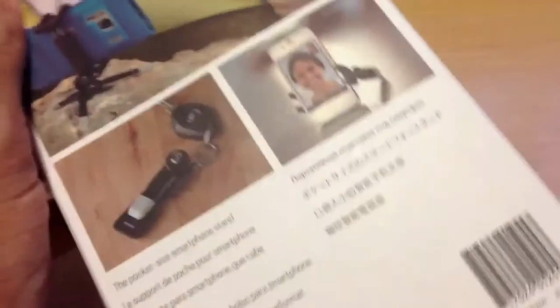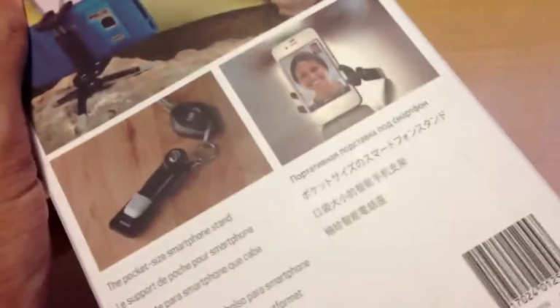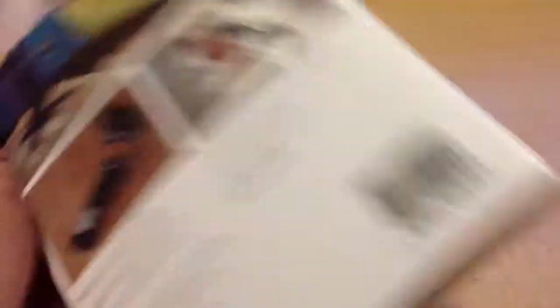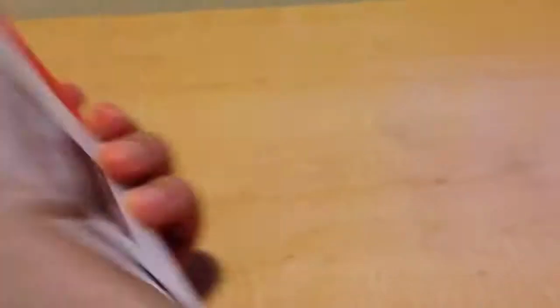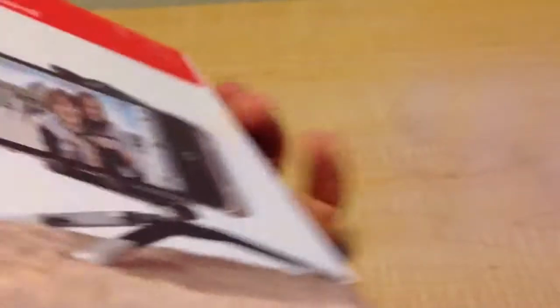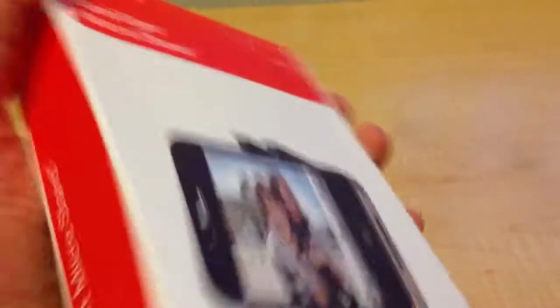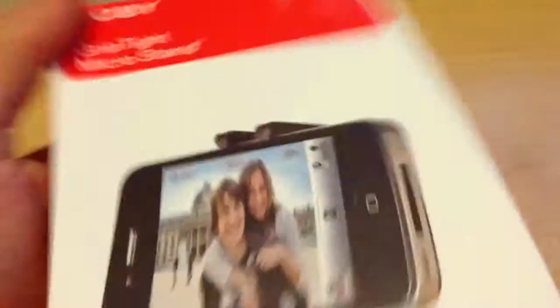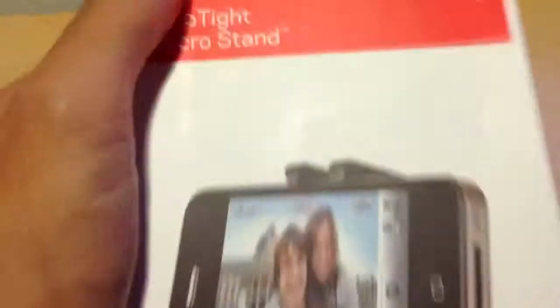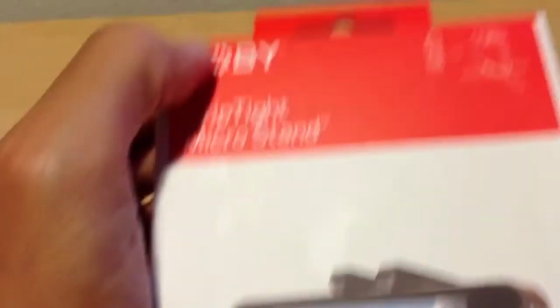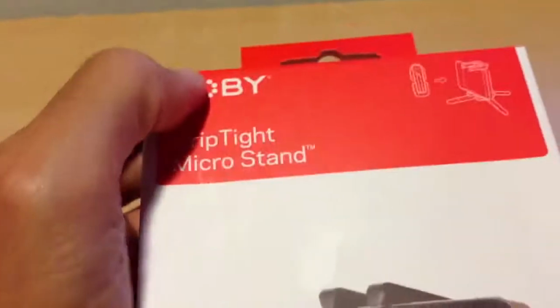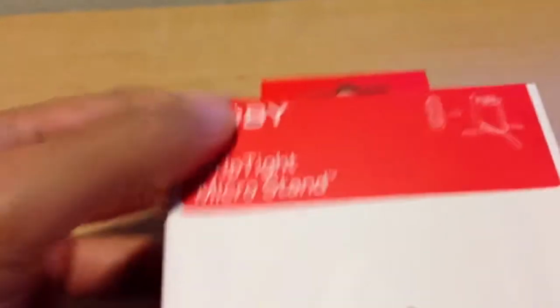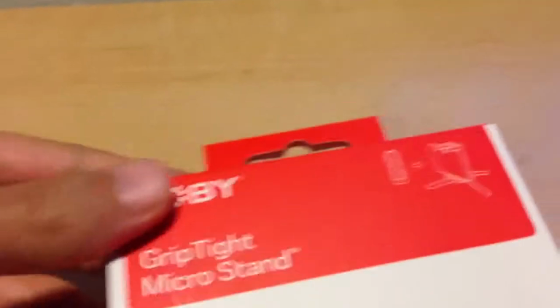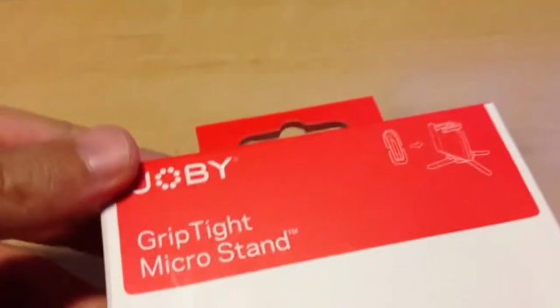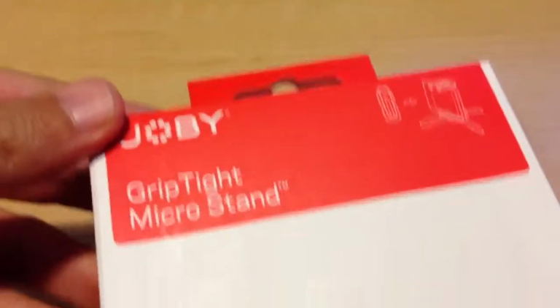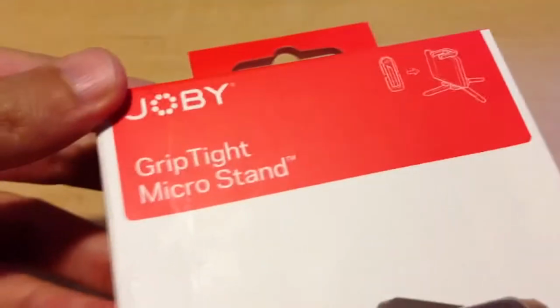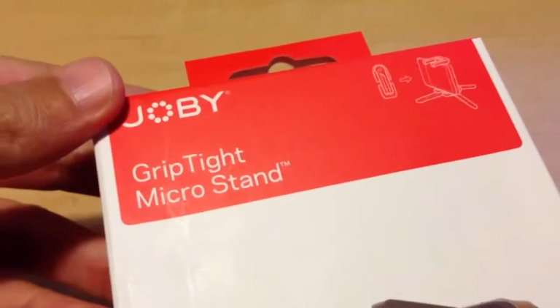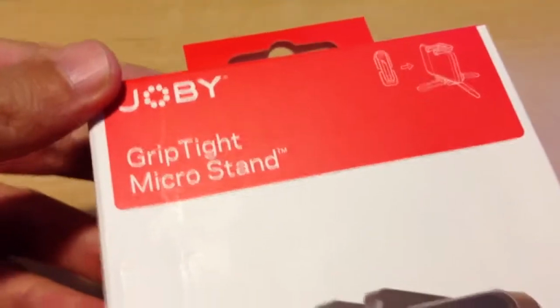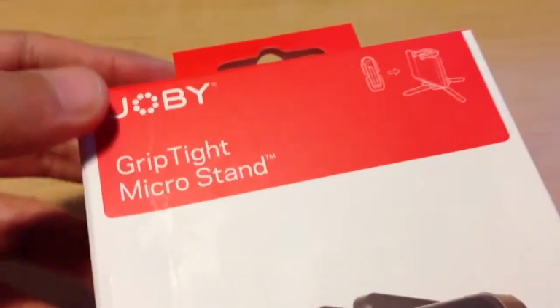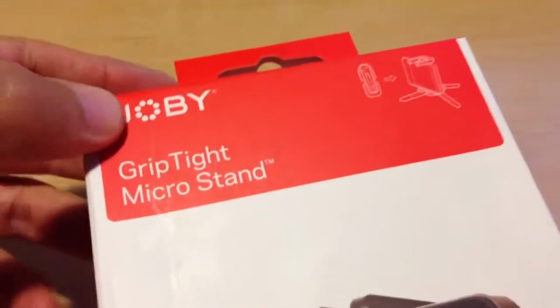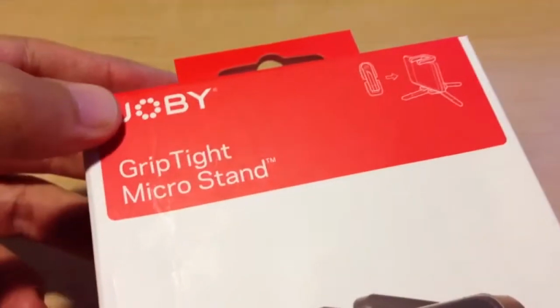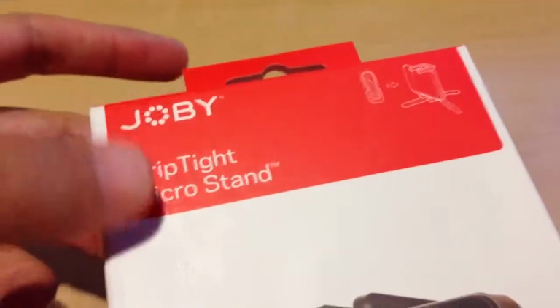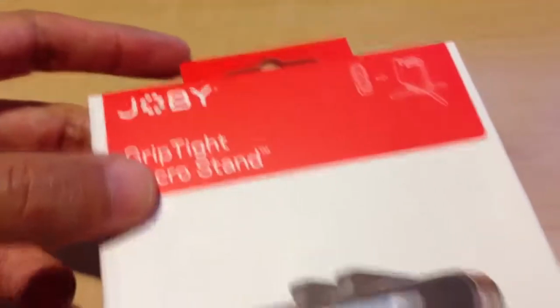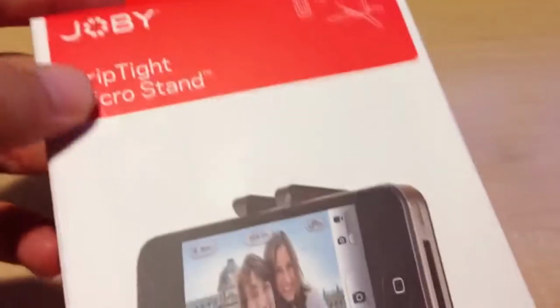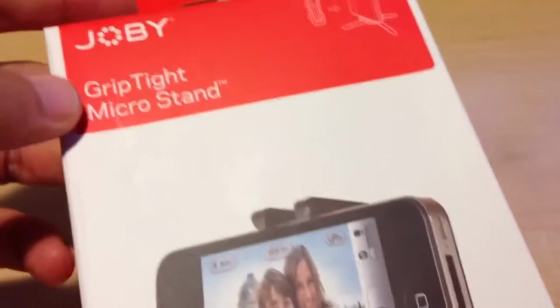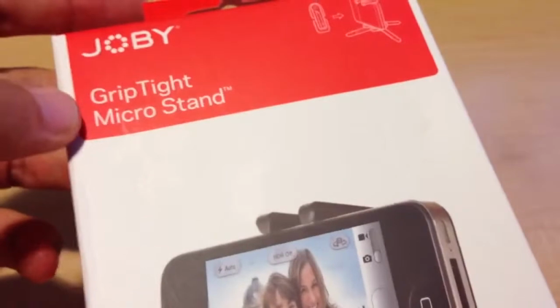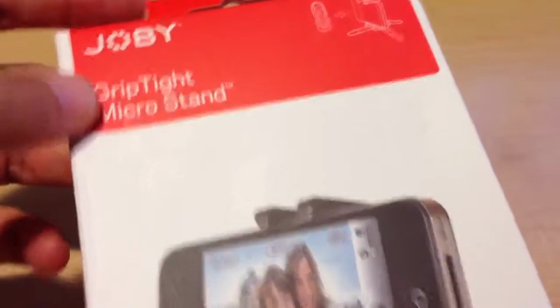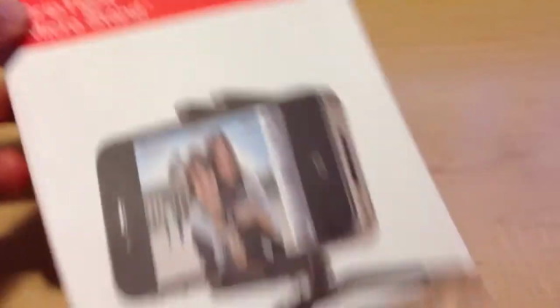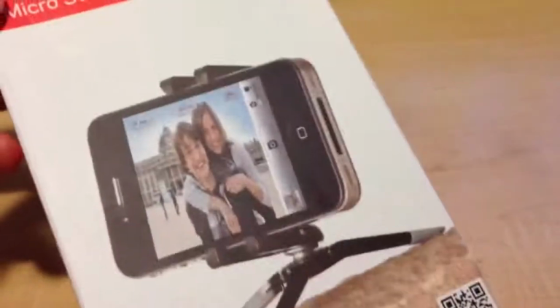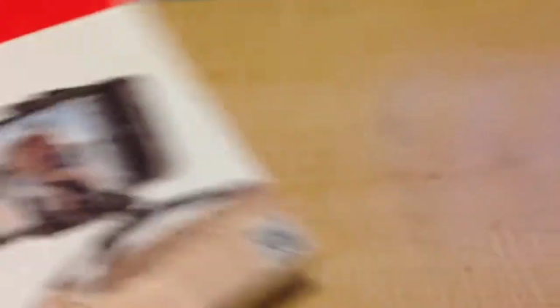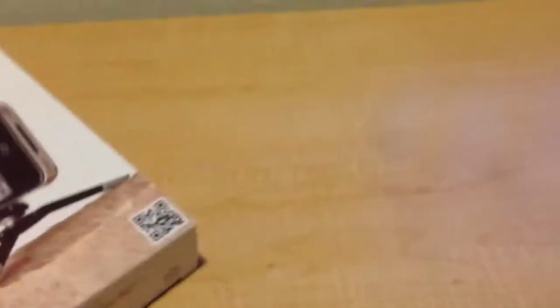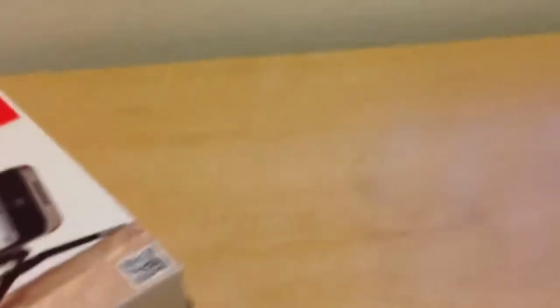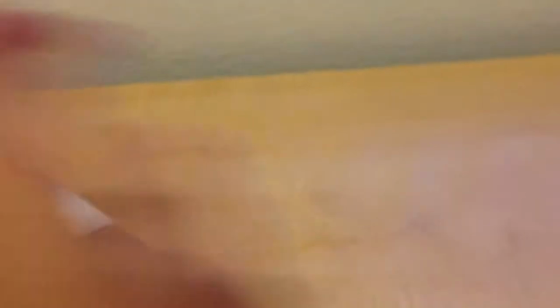I'll open it up and unbox it in a separate video, but I just wanted to show you what it was — made by Joby, it's called the GripTight Micro Stand.